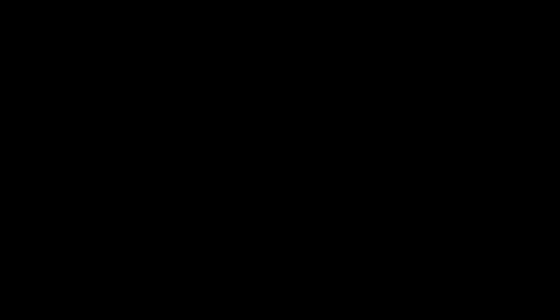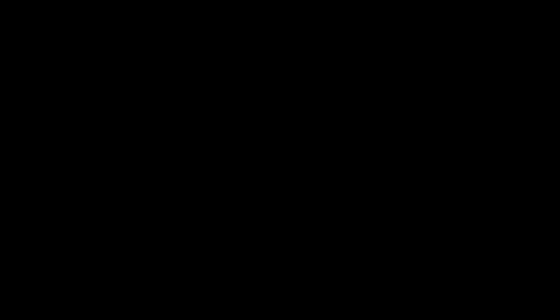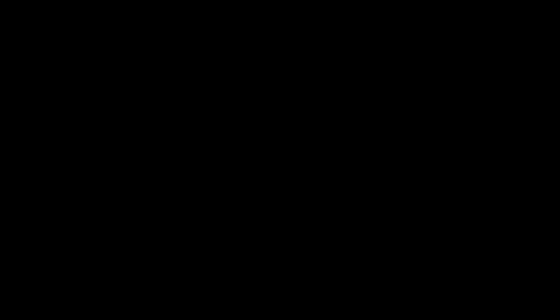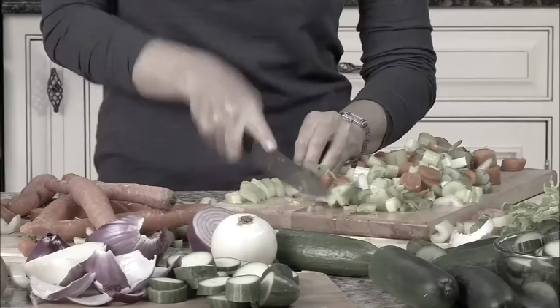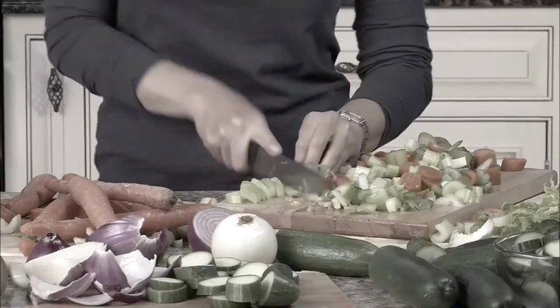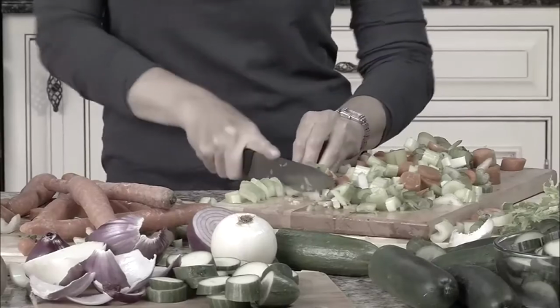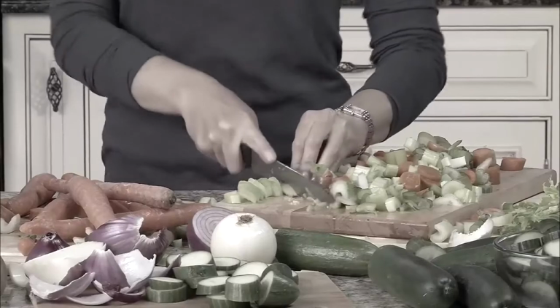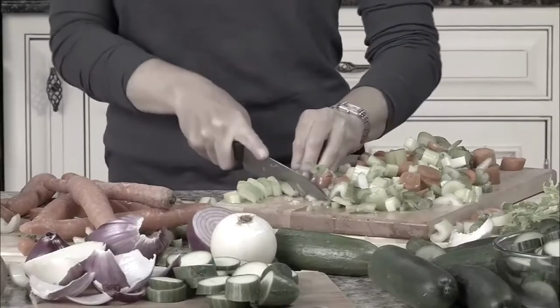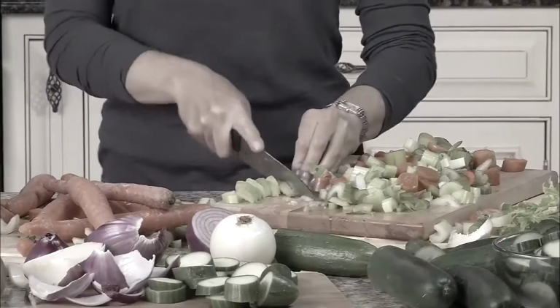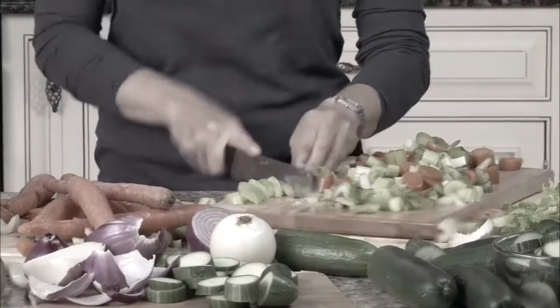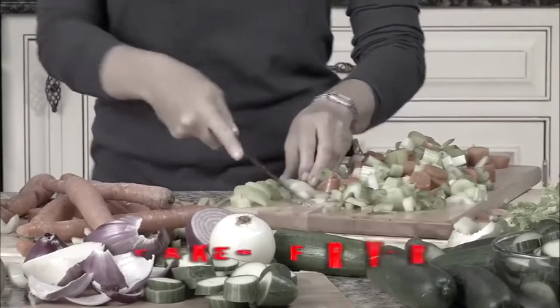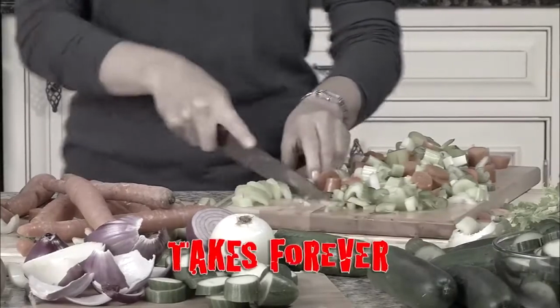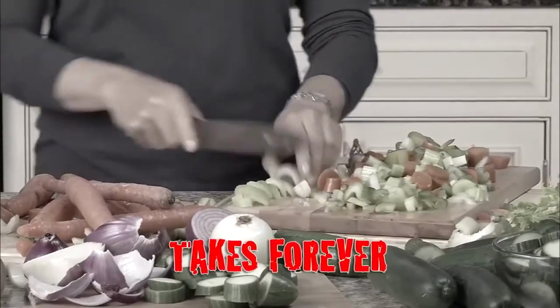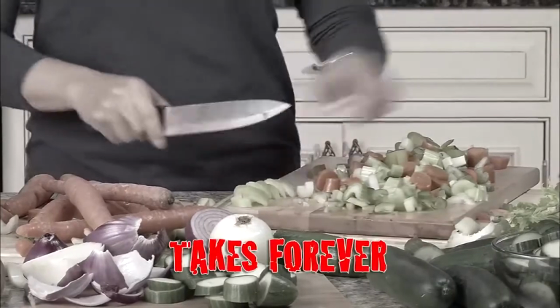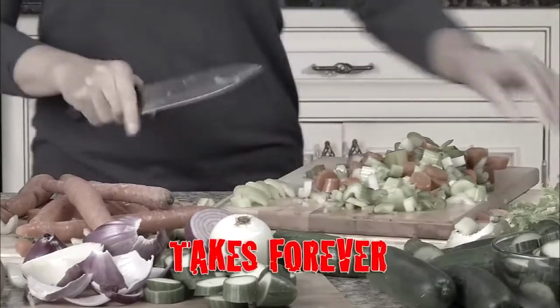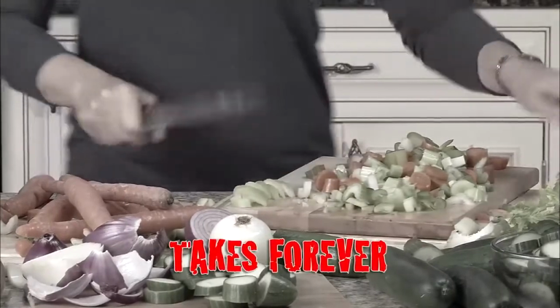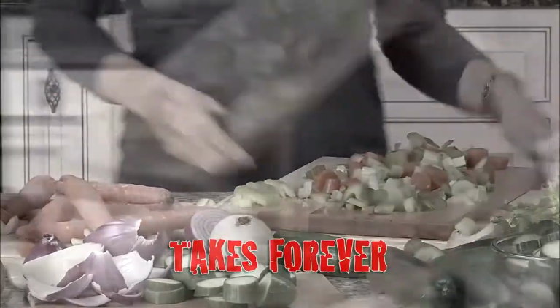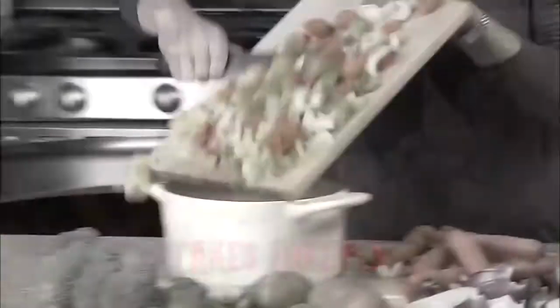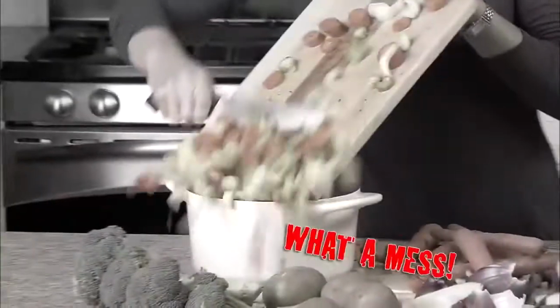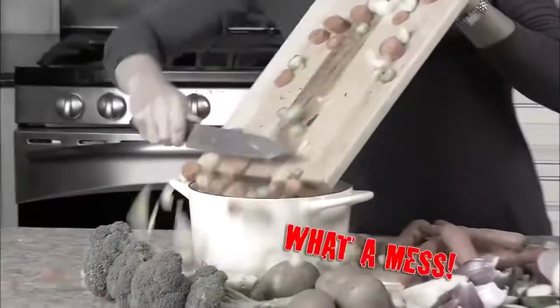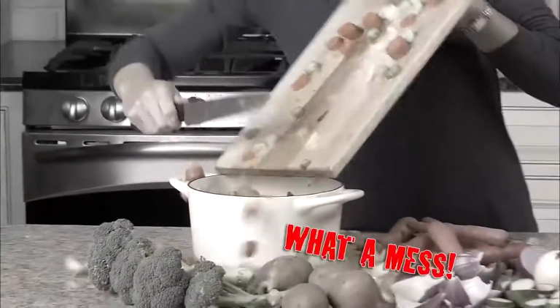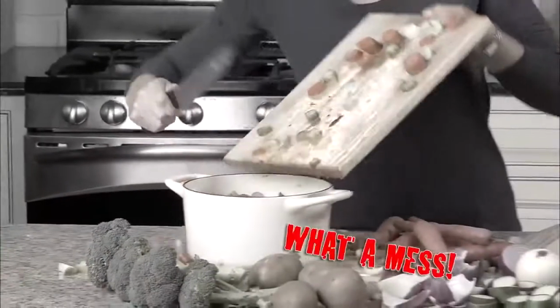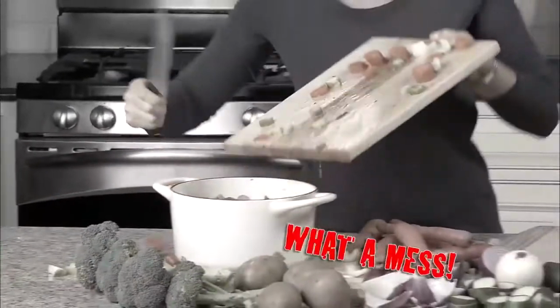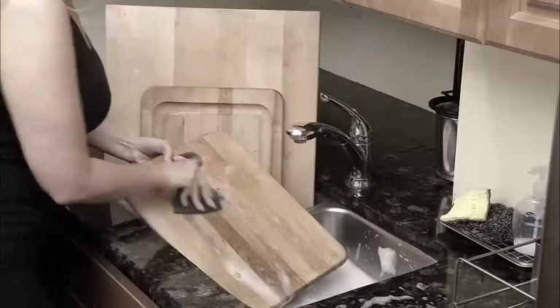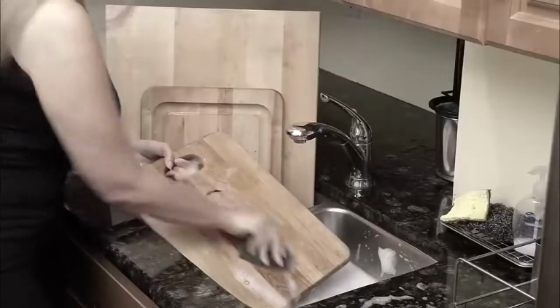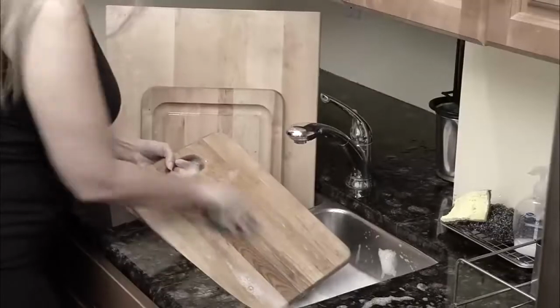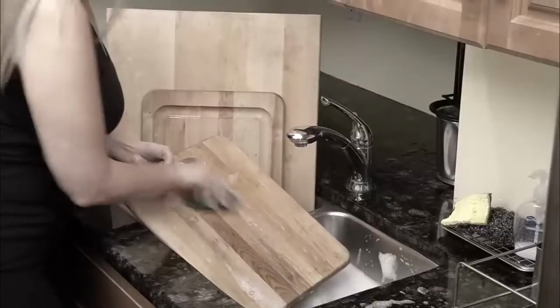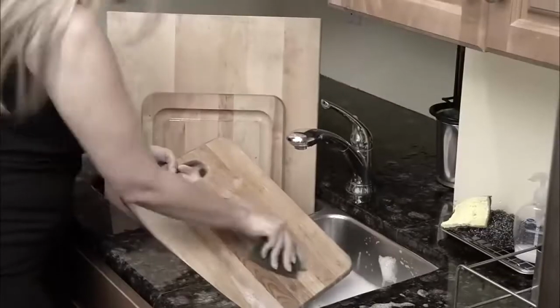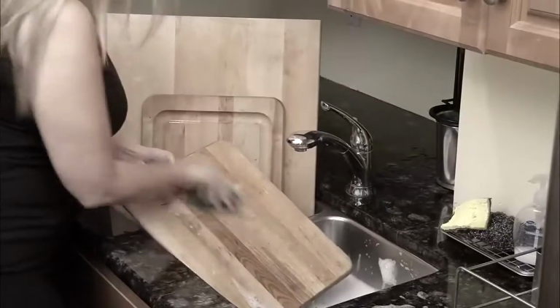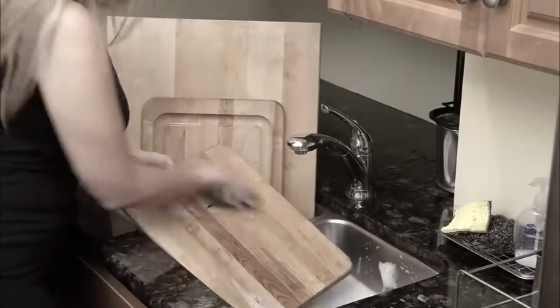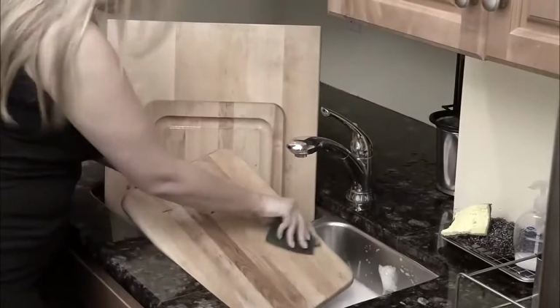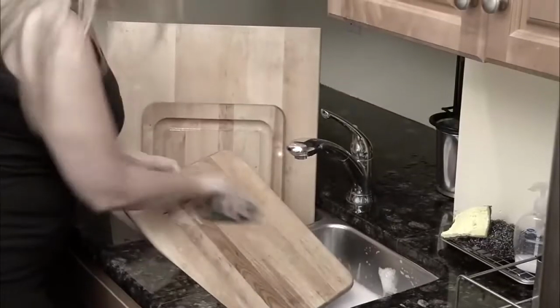Cutting and slicing takes forever. What a mess. And cleanup is a pain.